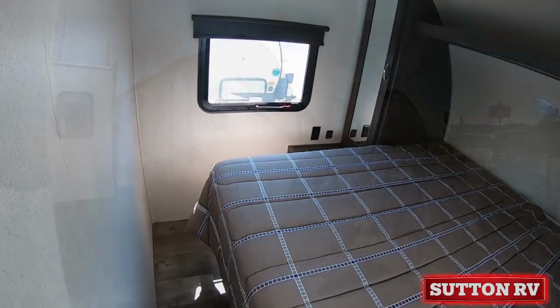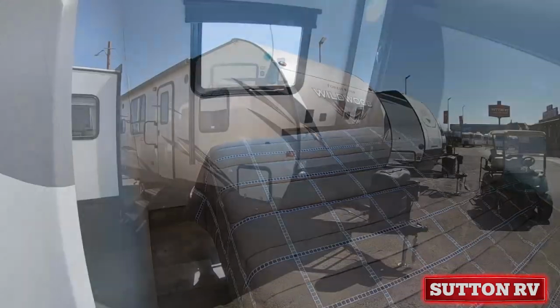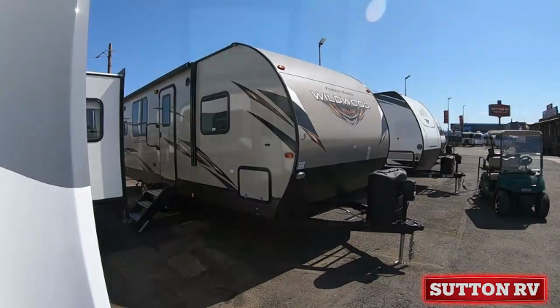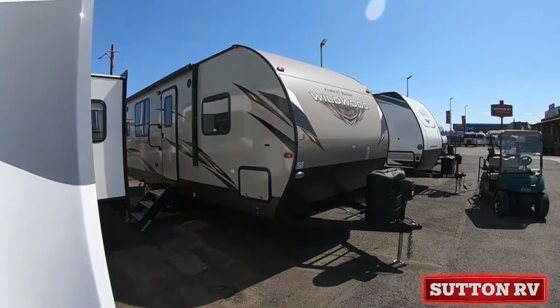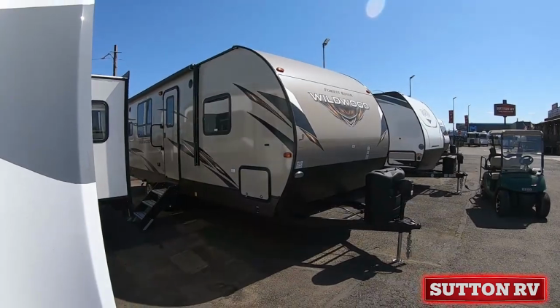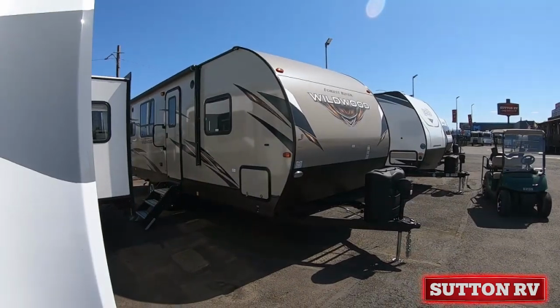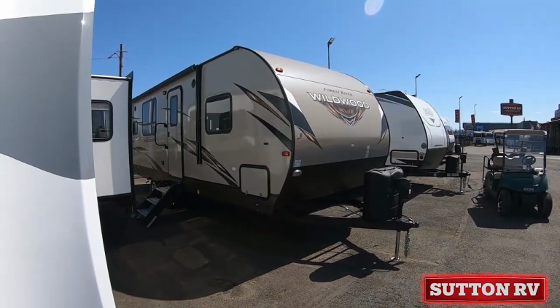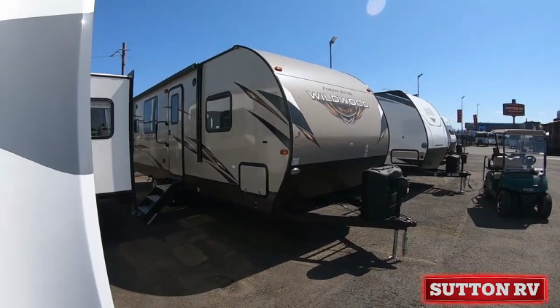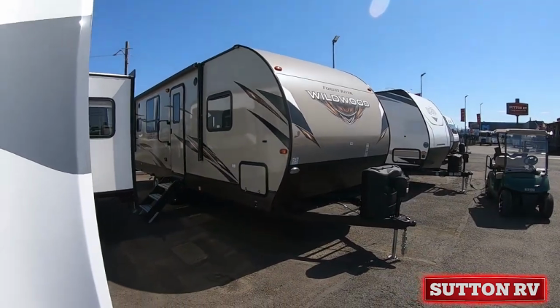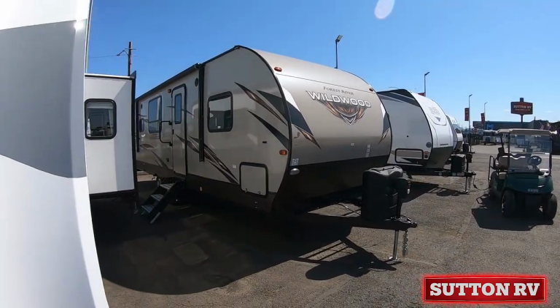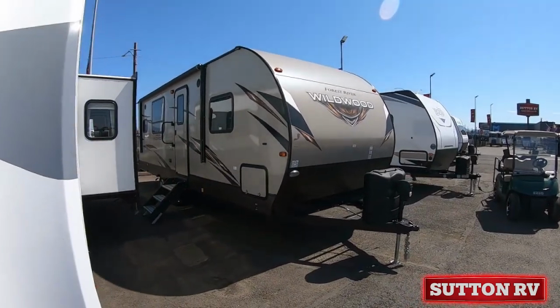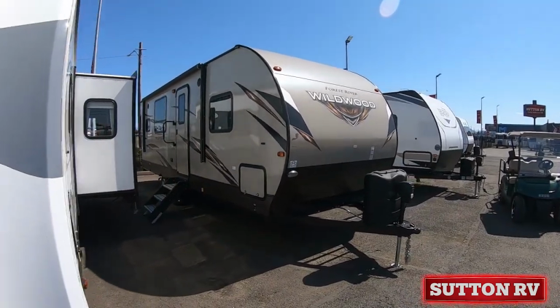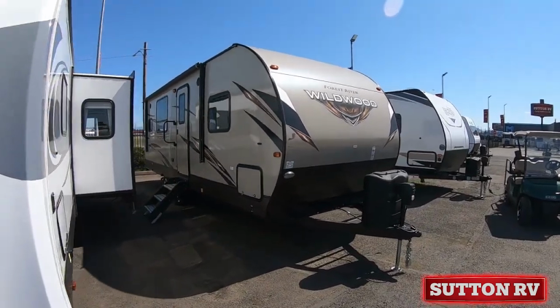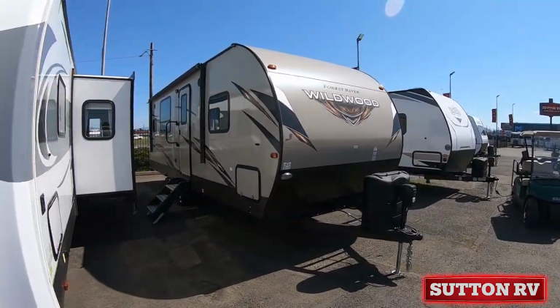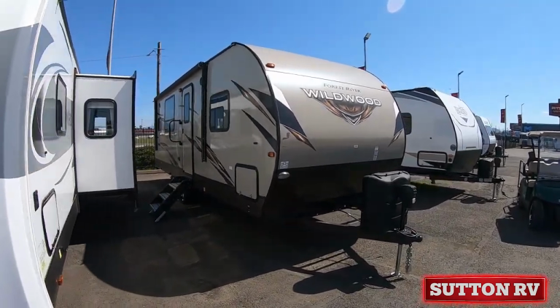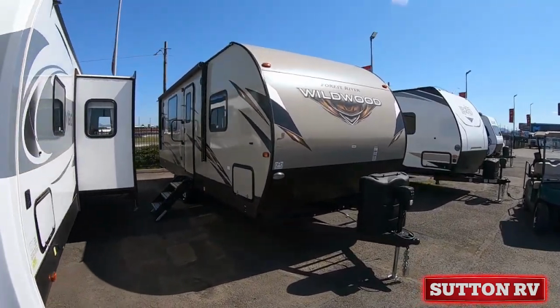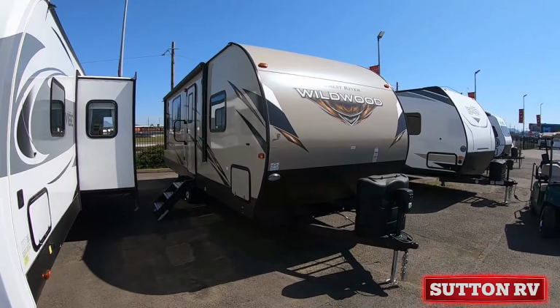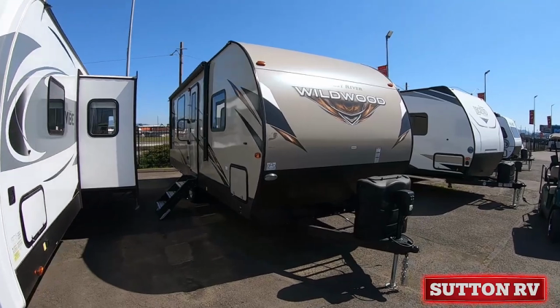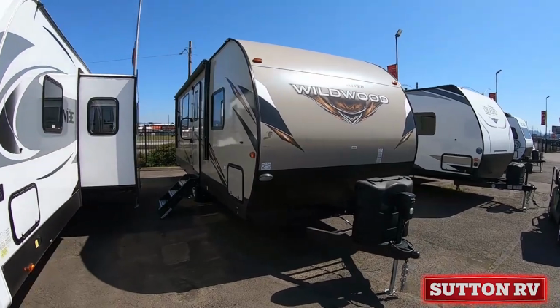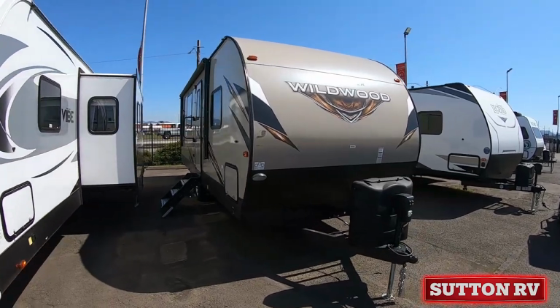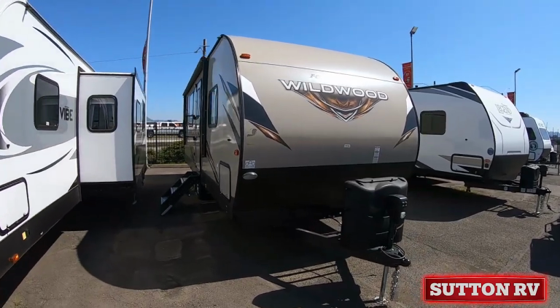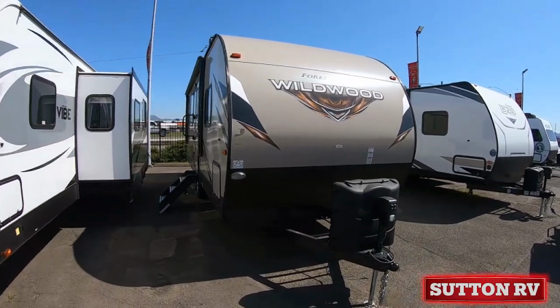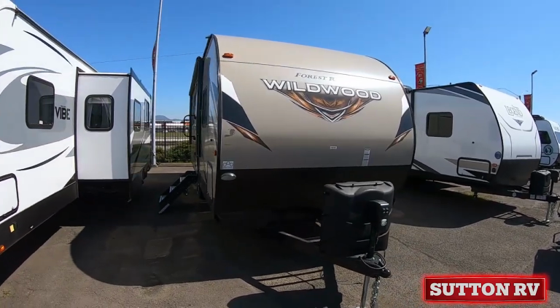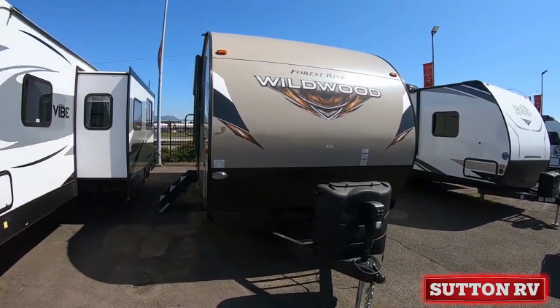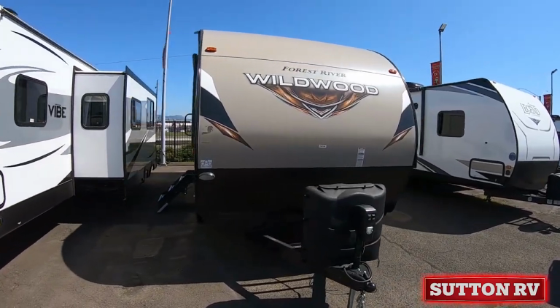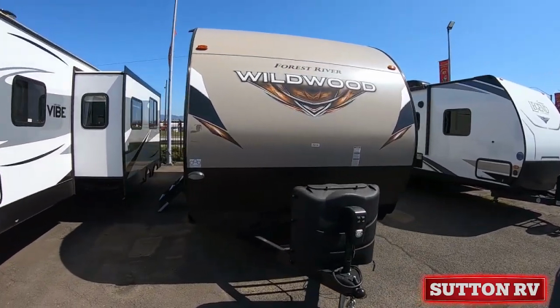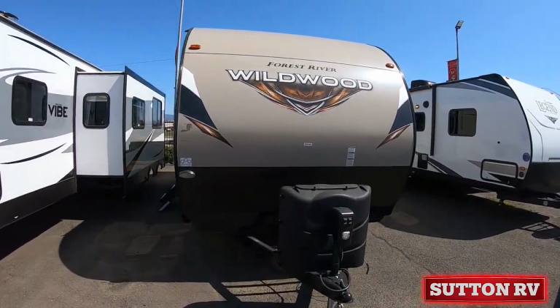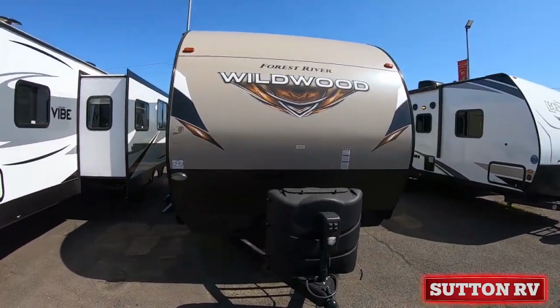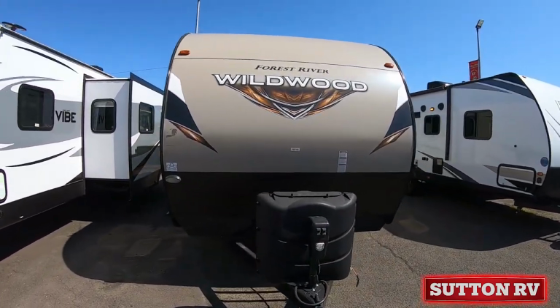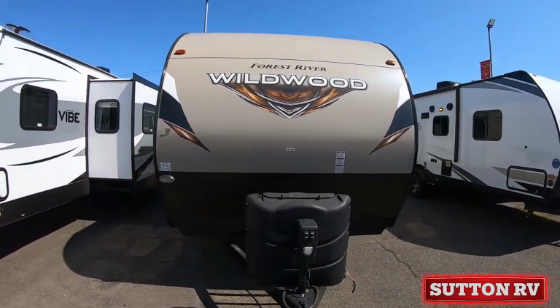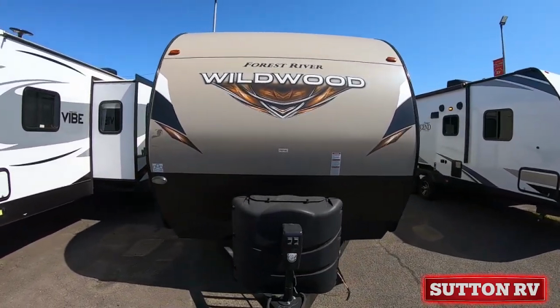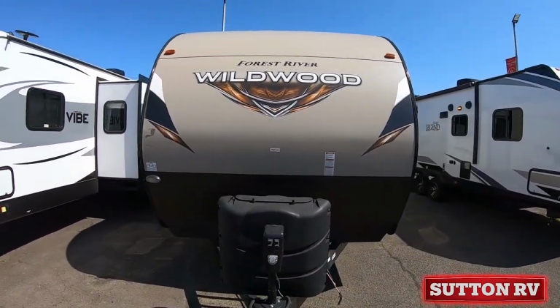This and more is waiting for you at Sutton RV on five acres, for over 99 years. Stock number 5796.